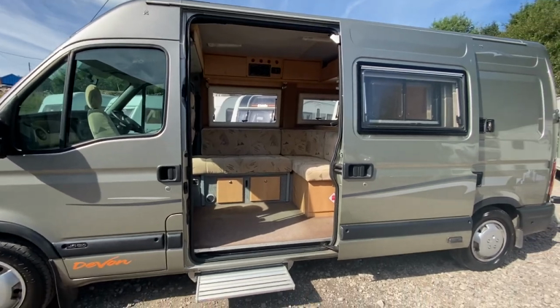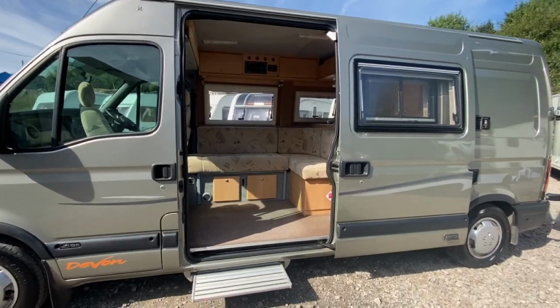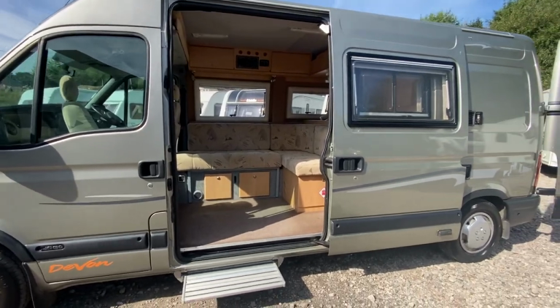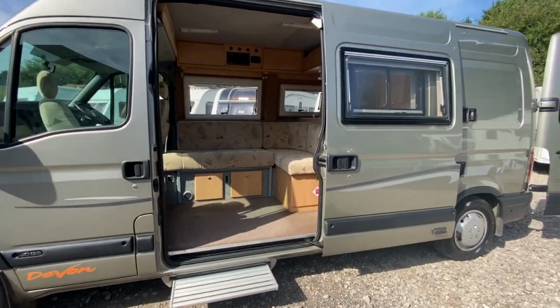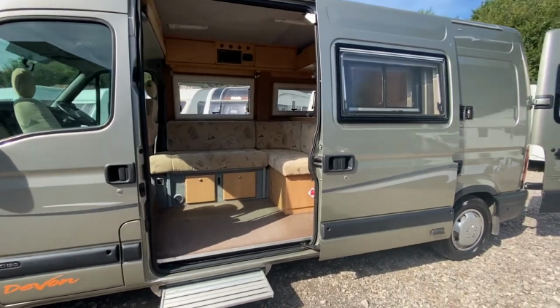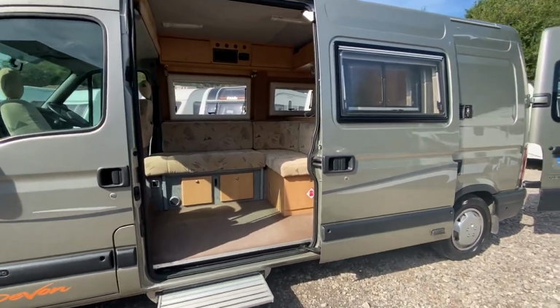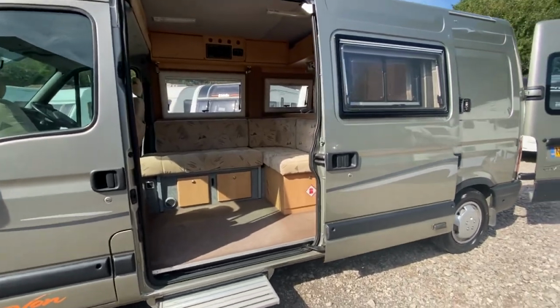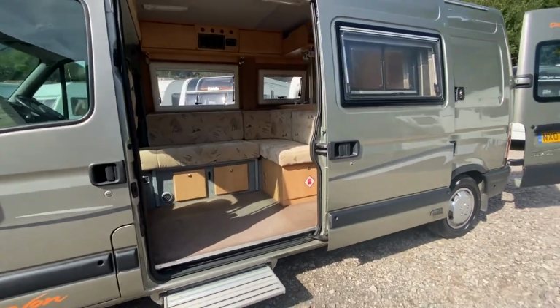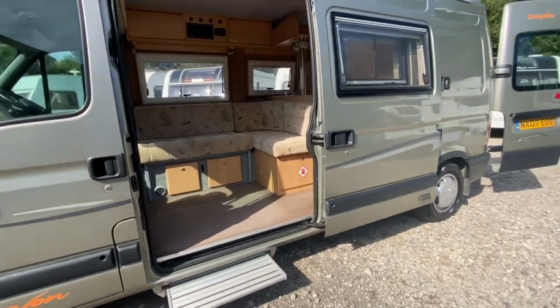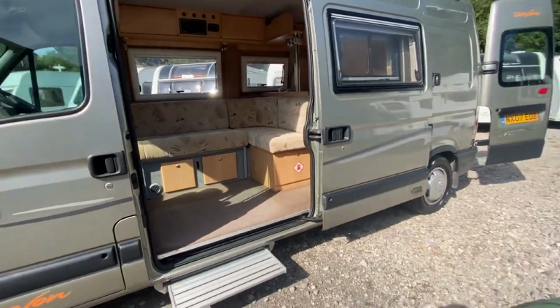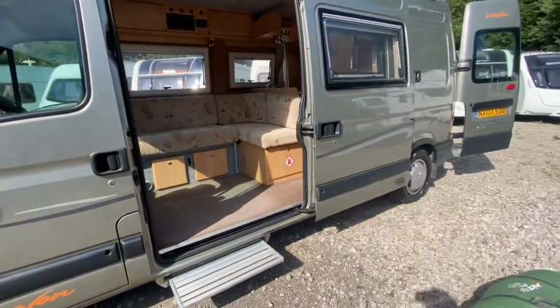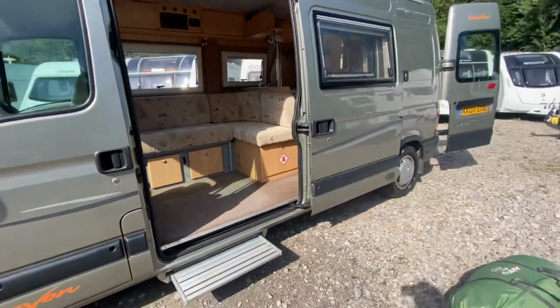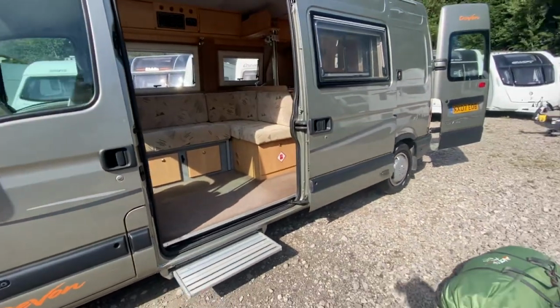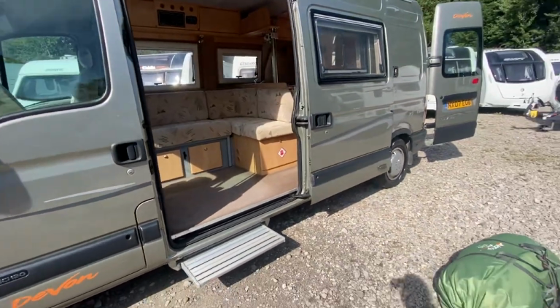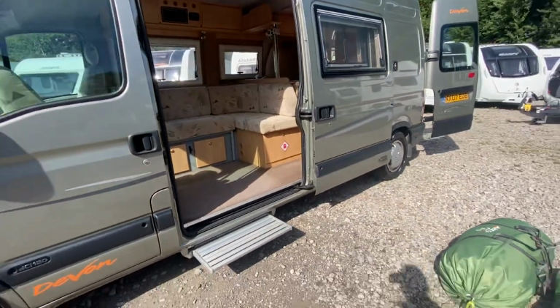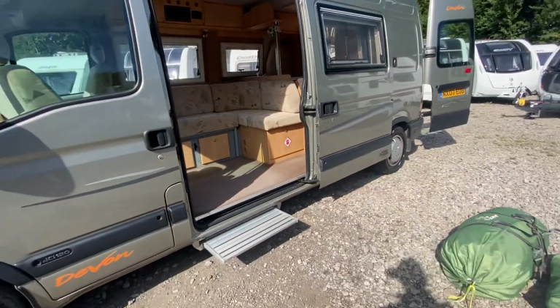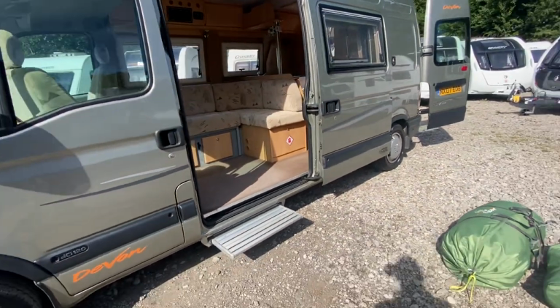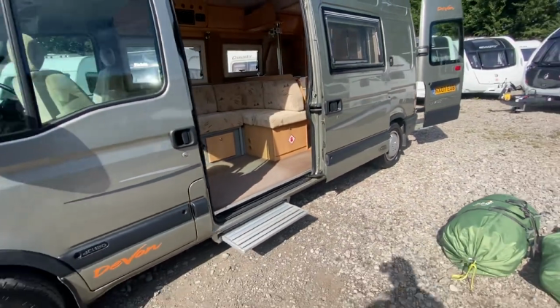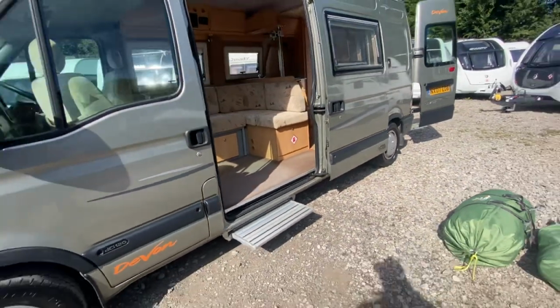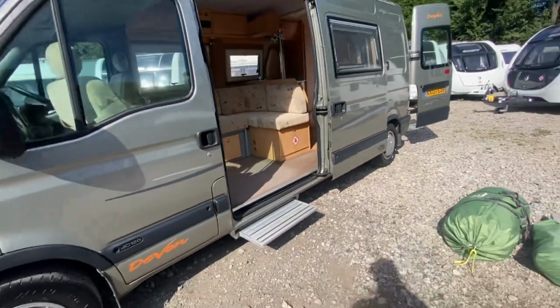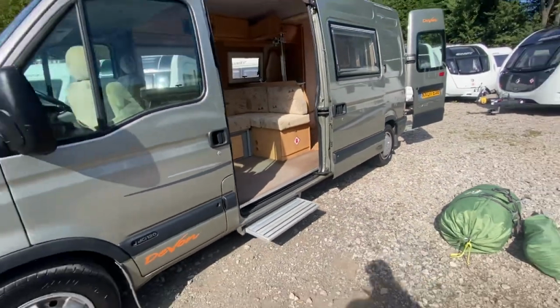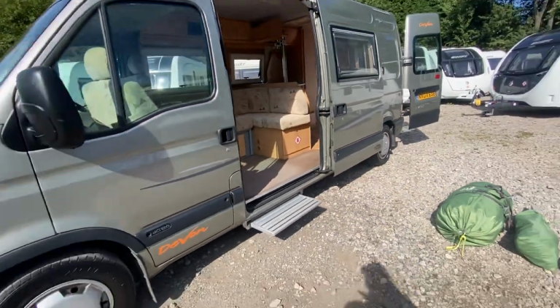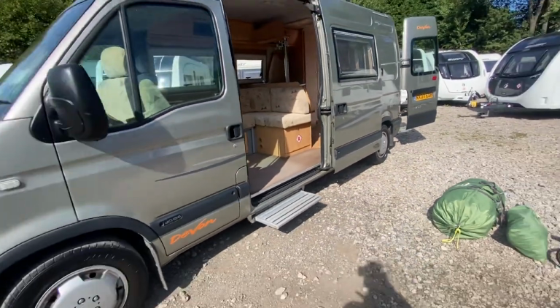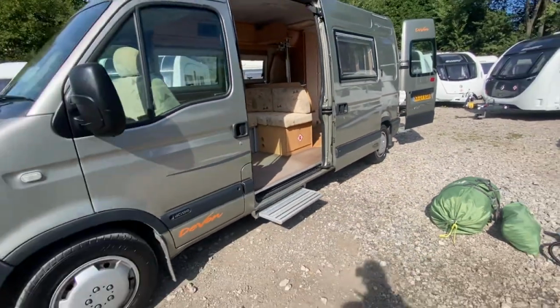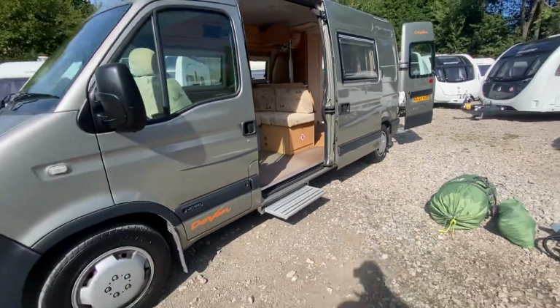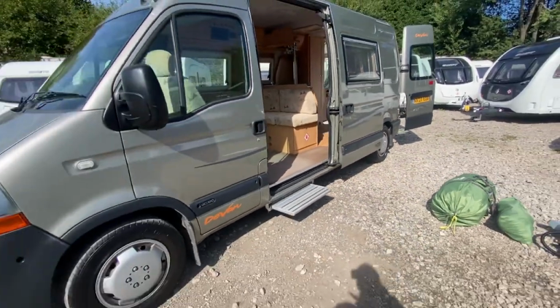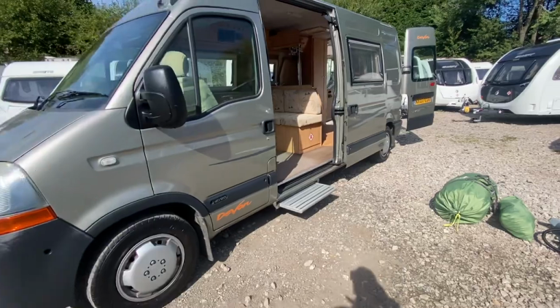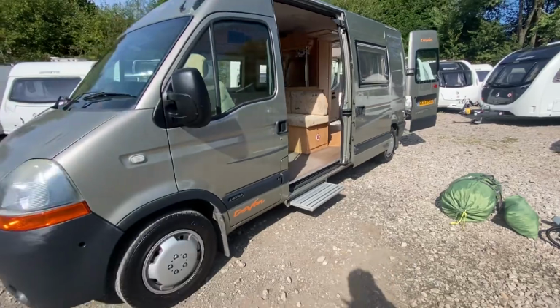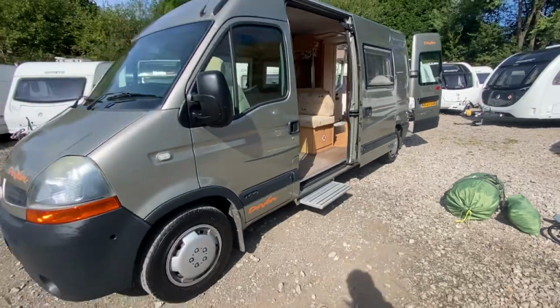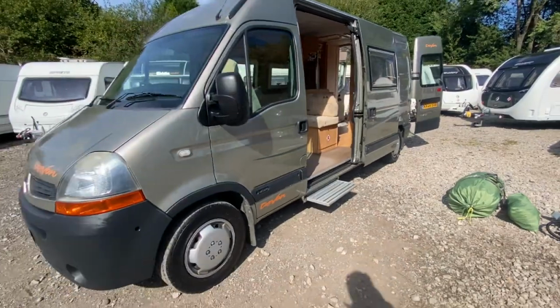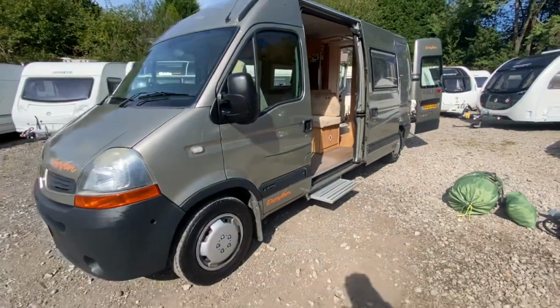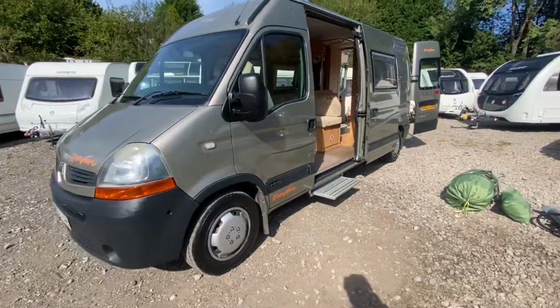Yeah, a respectable camper - clean and tidy. It's got everything you need really.